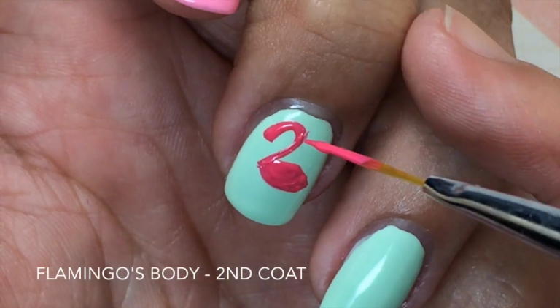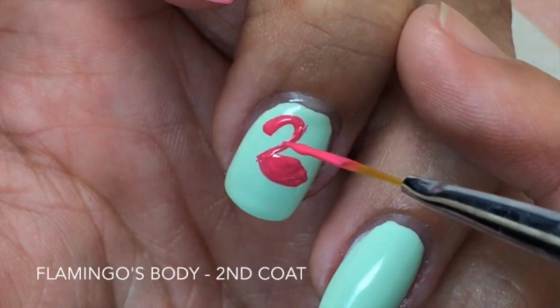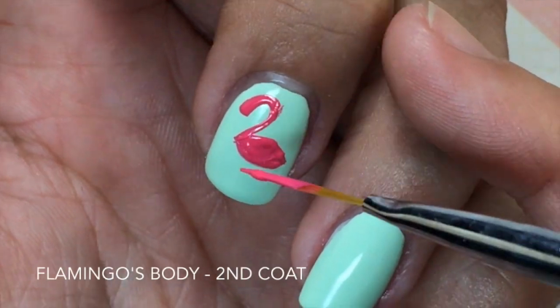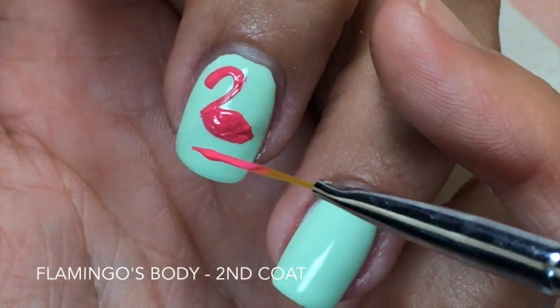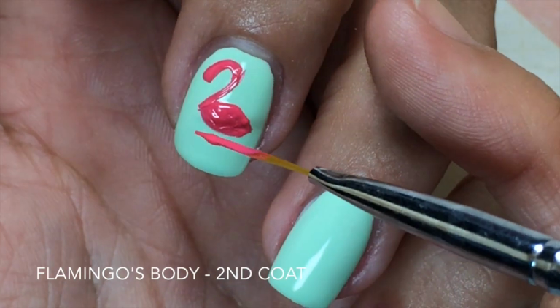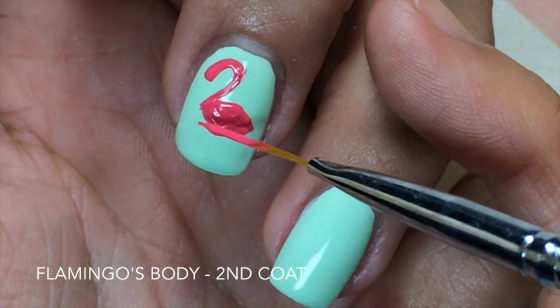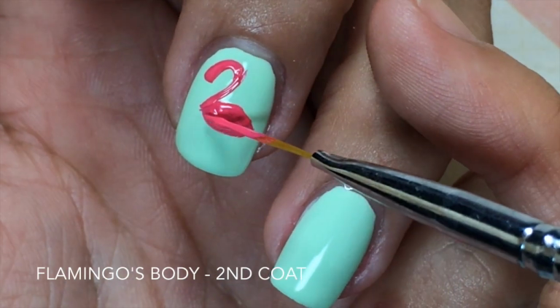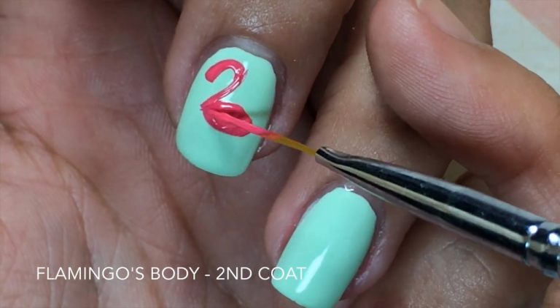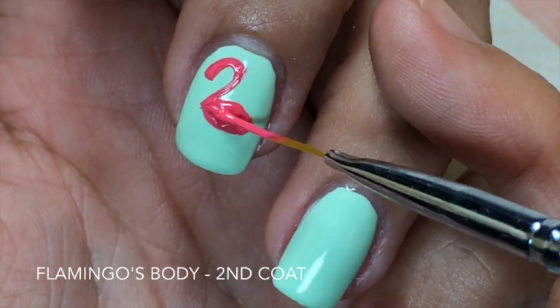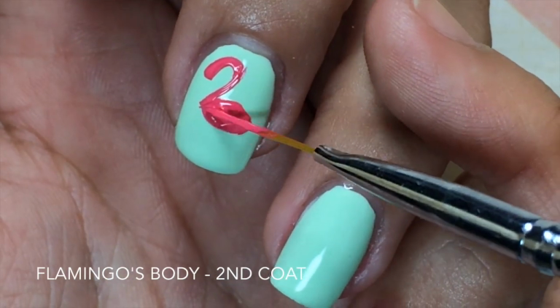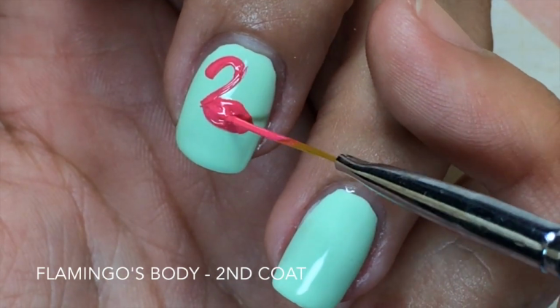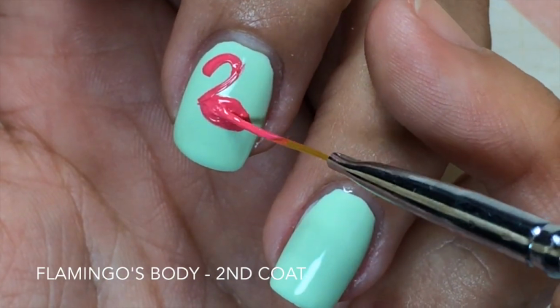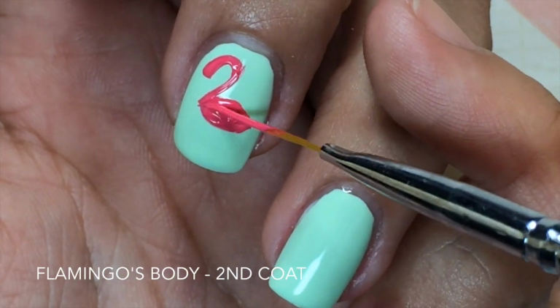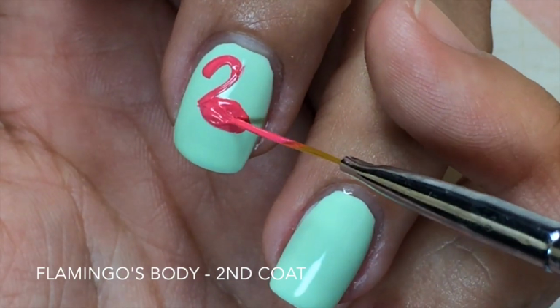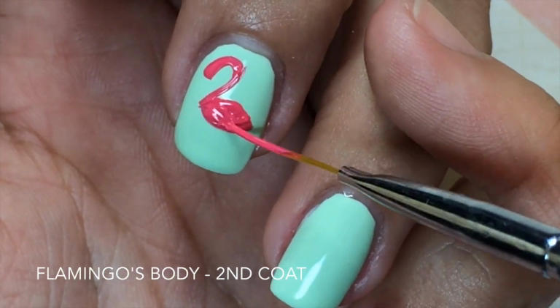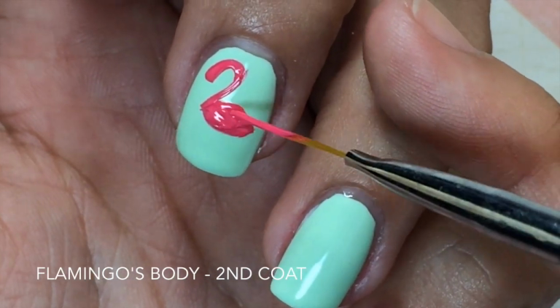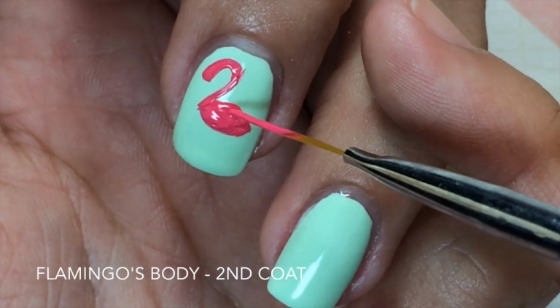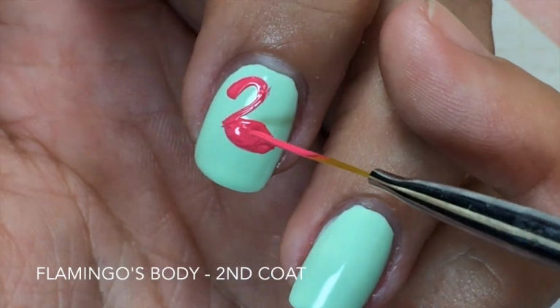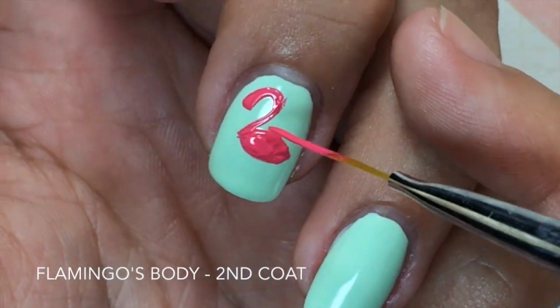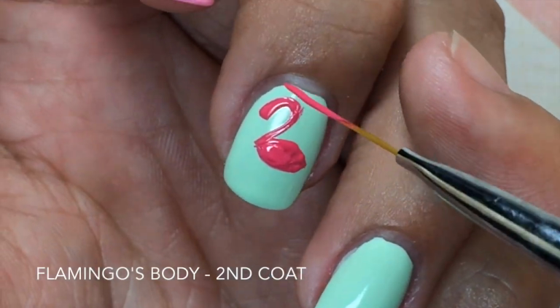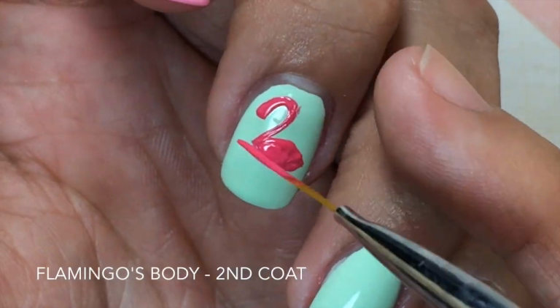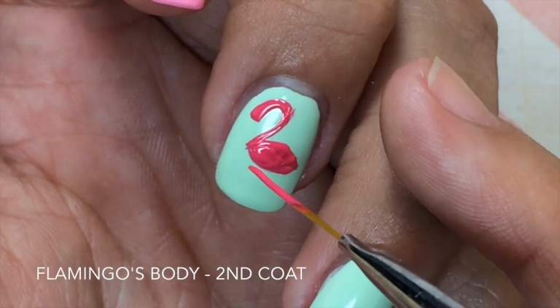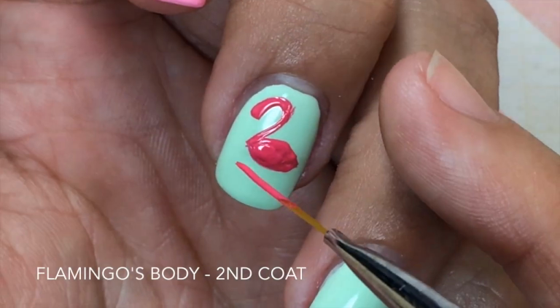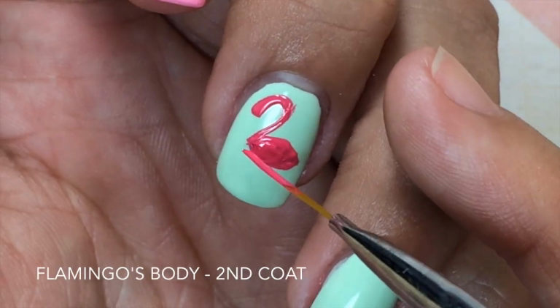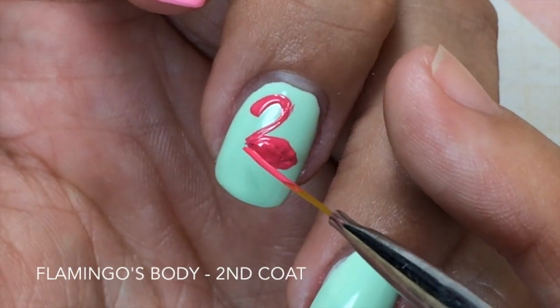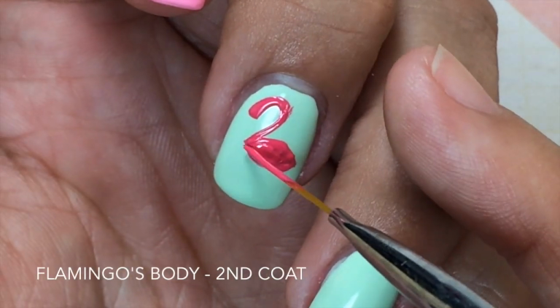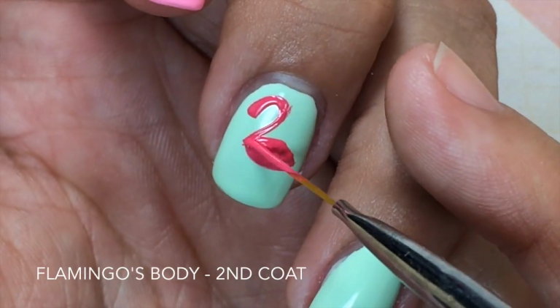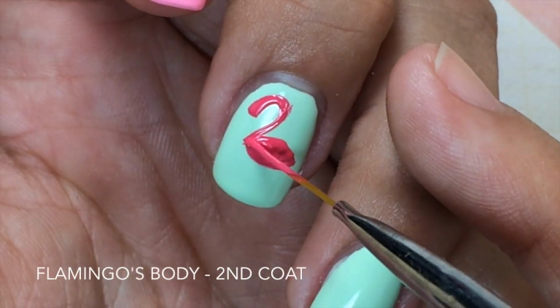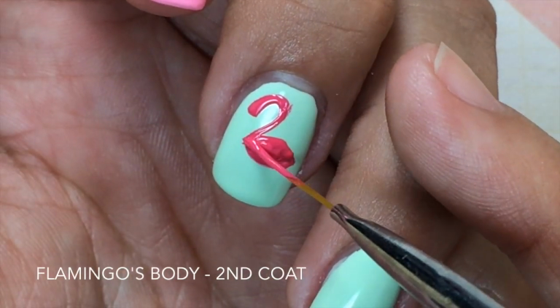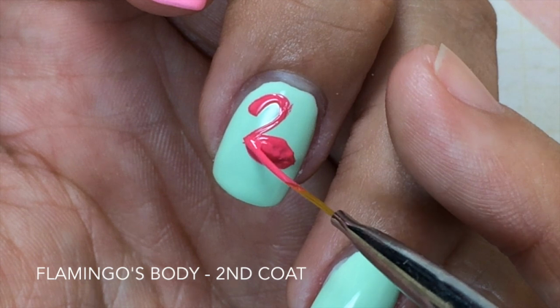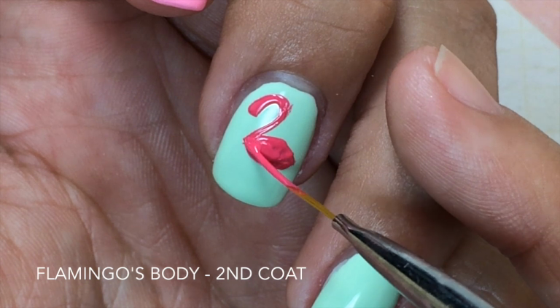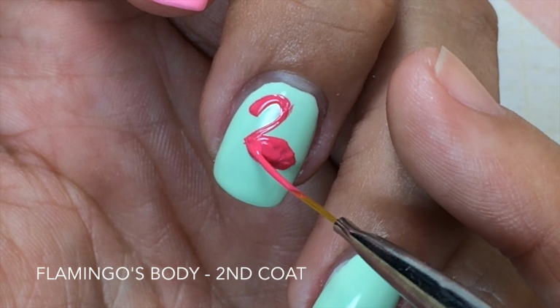I added a second coat to the flamingo's body just to make it look very opaque.